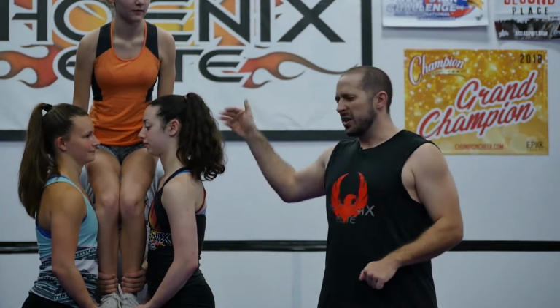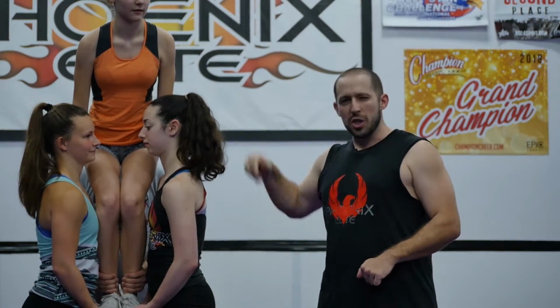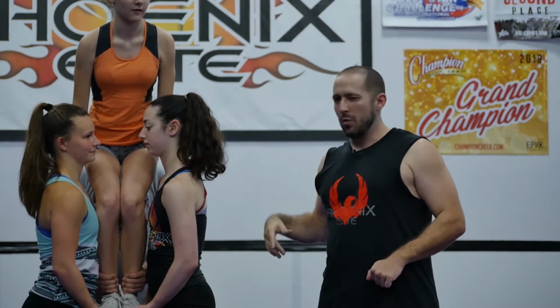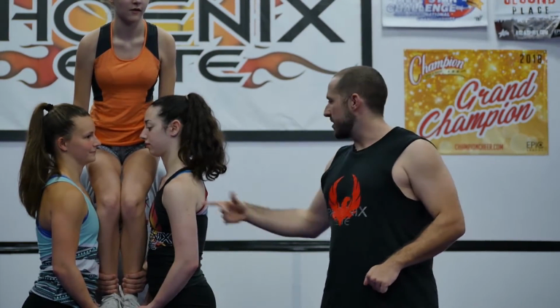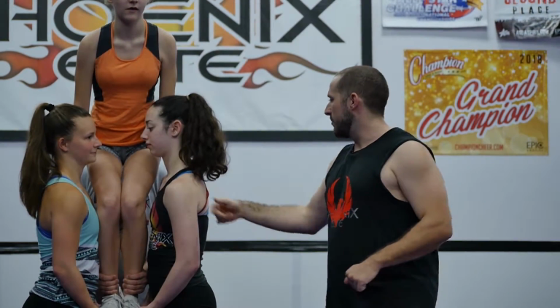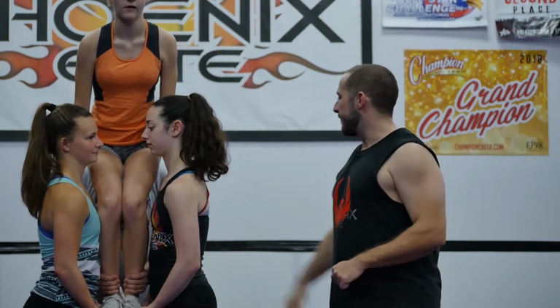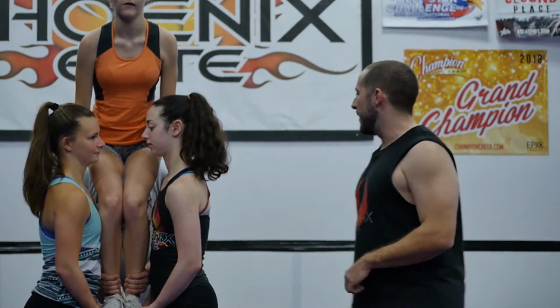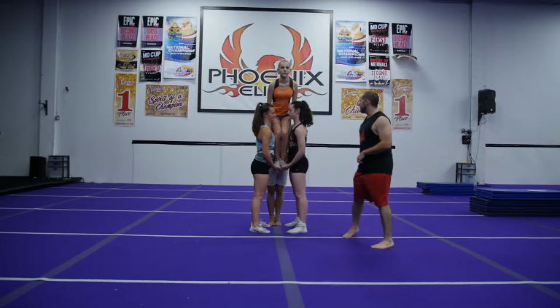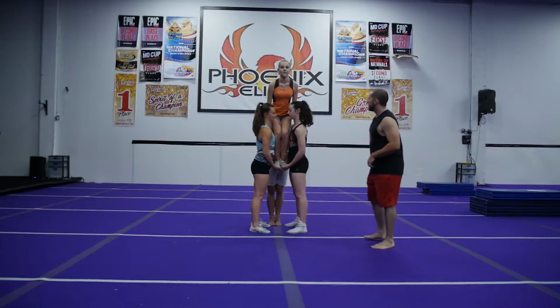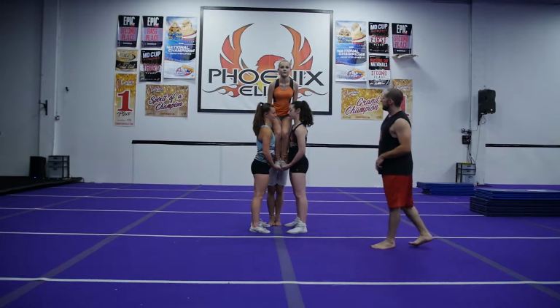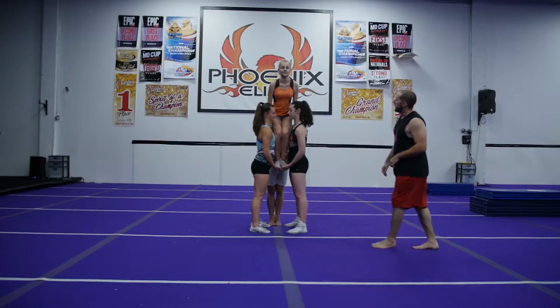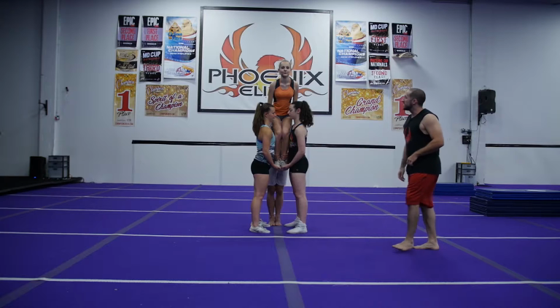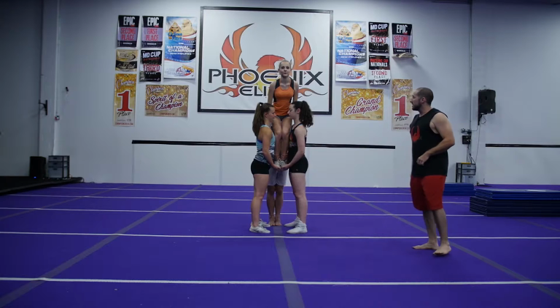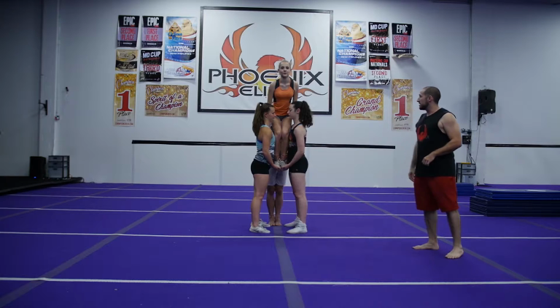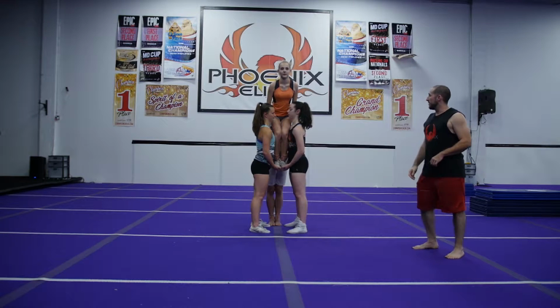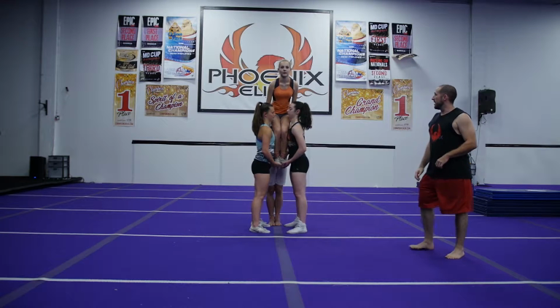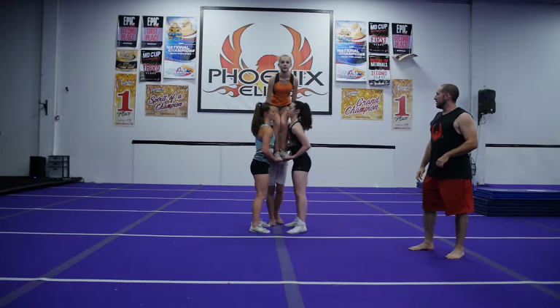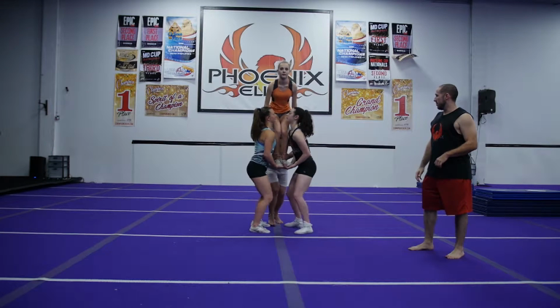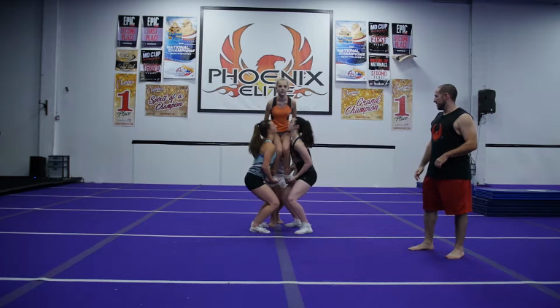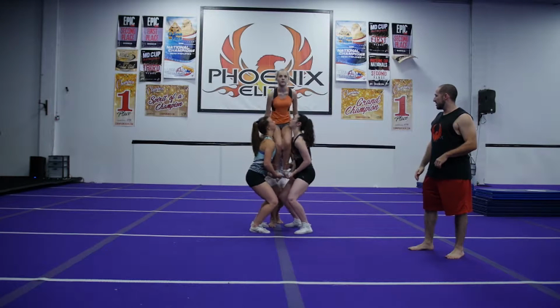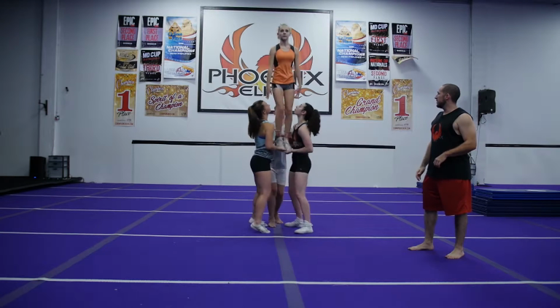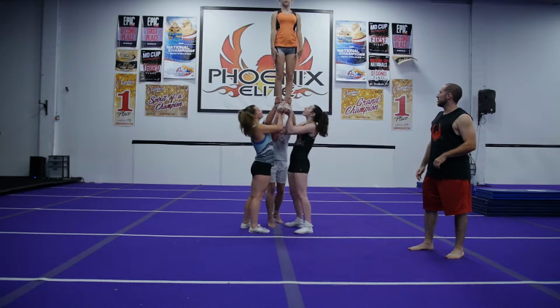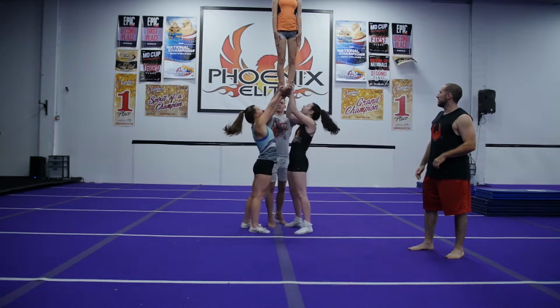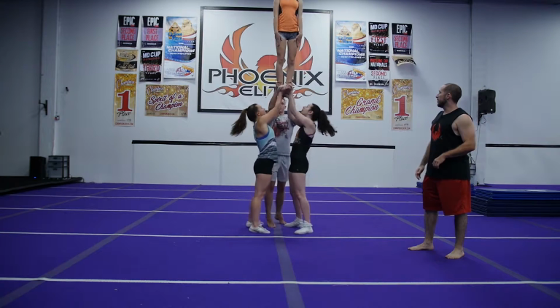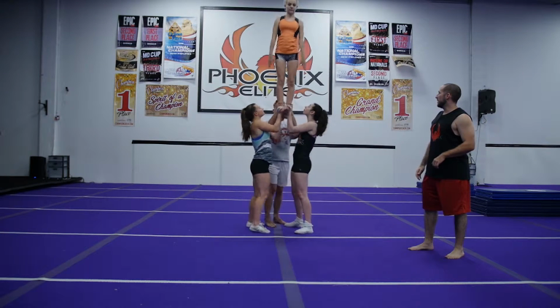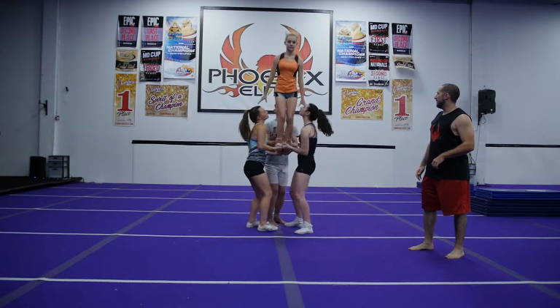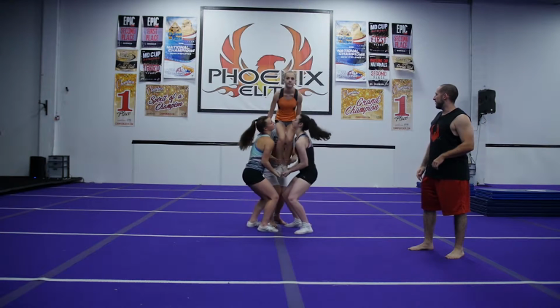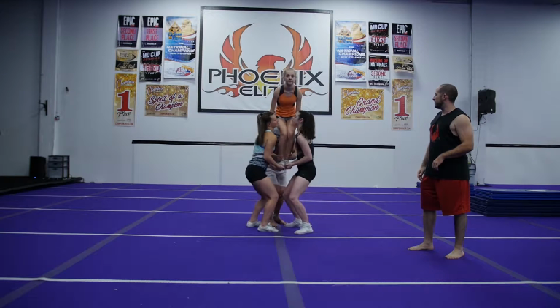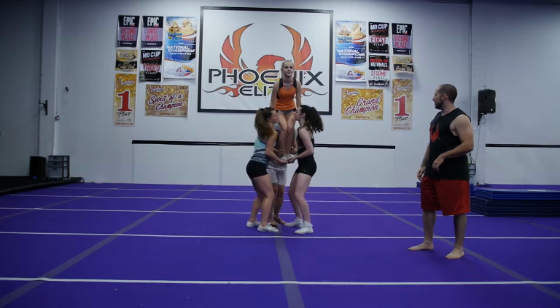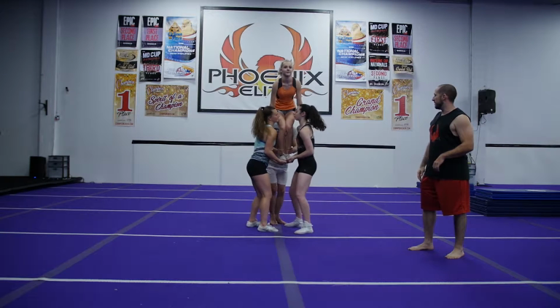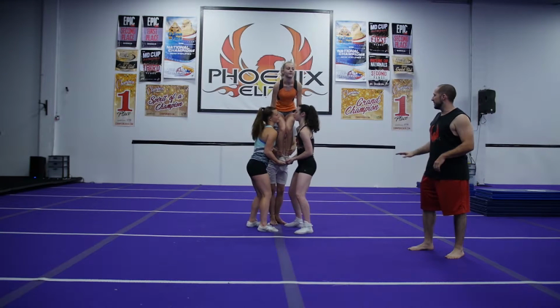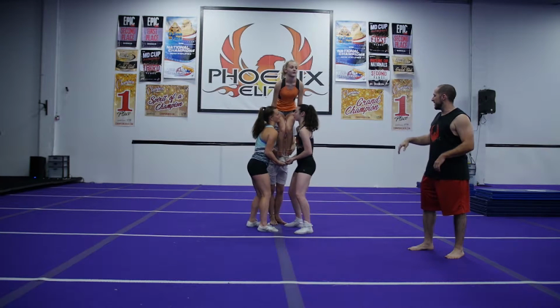Let's show it one time. Ready? Five, six, seven, eight. One, two, three, four, five. Beautiful — come on down.